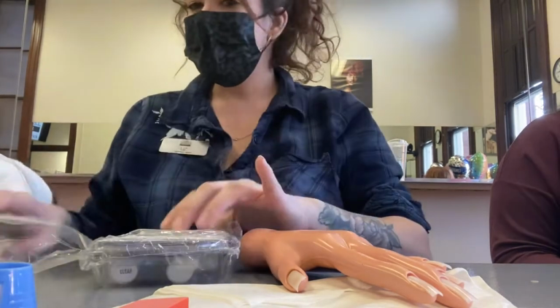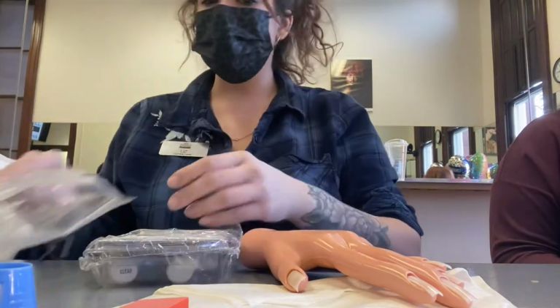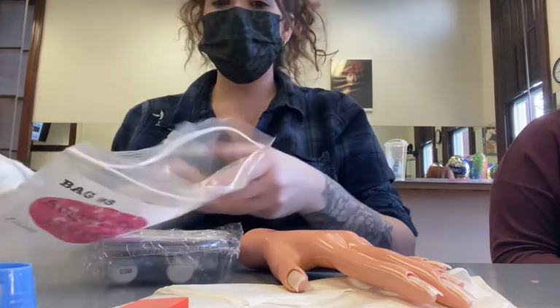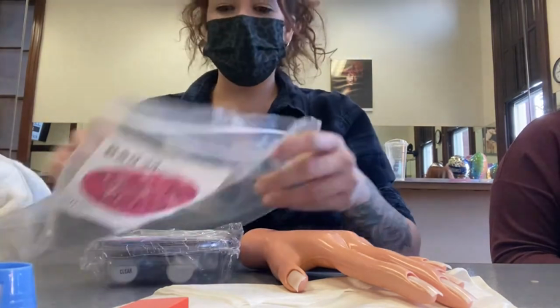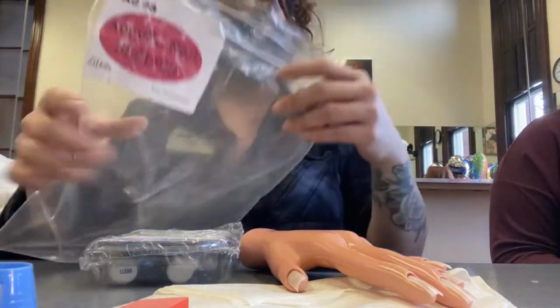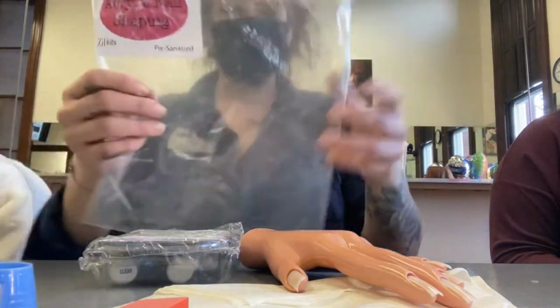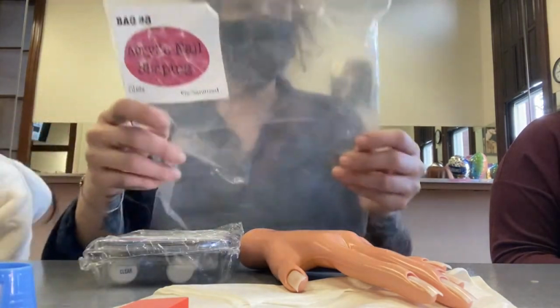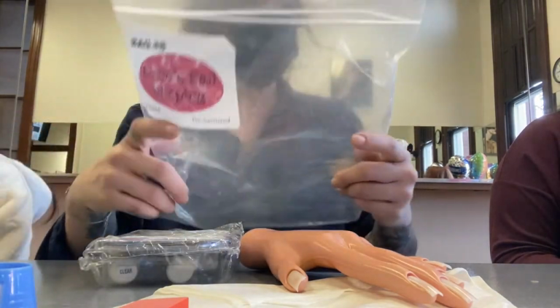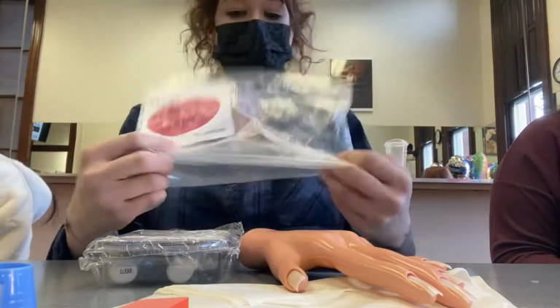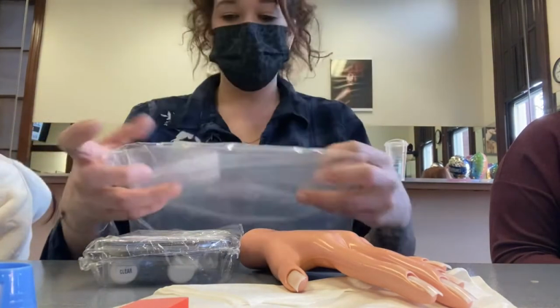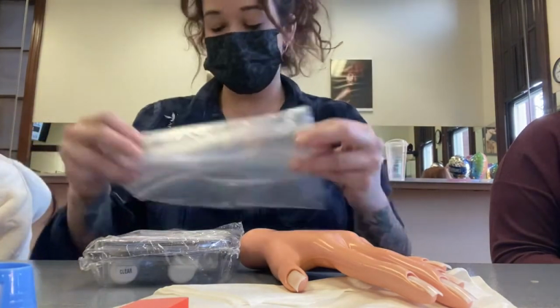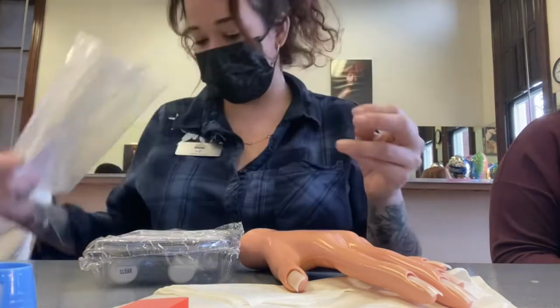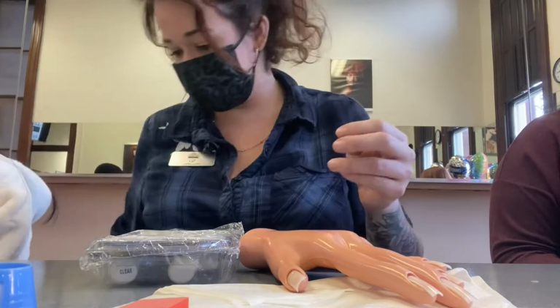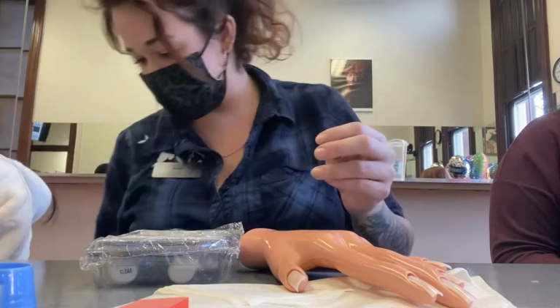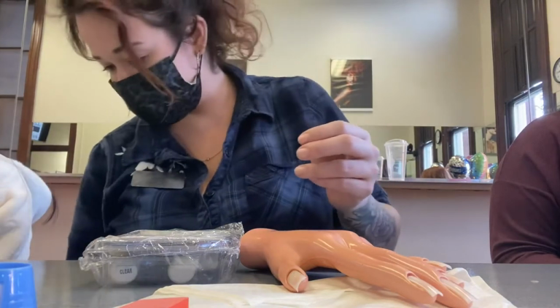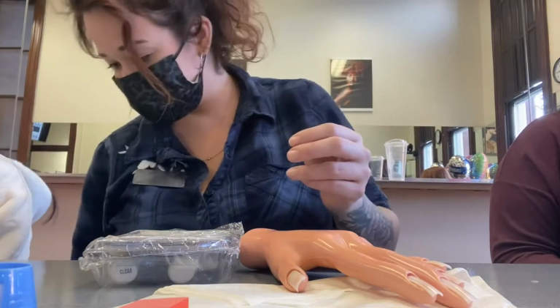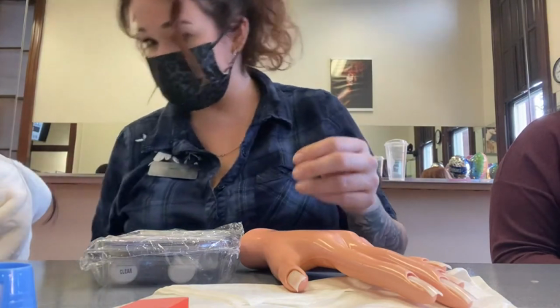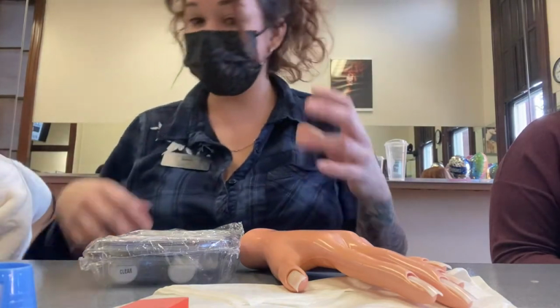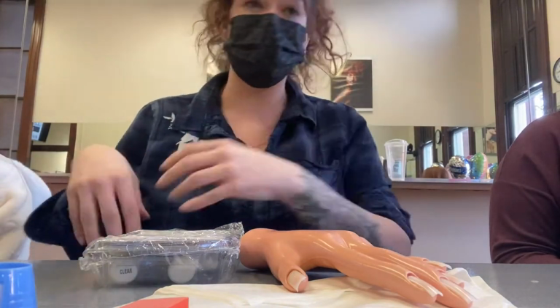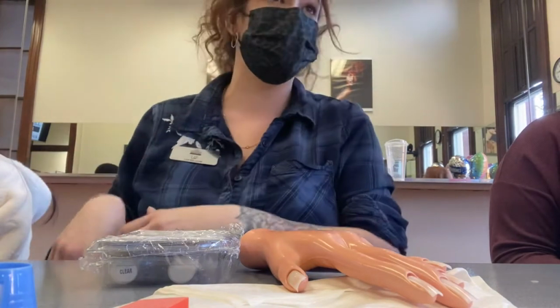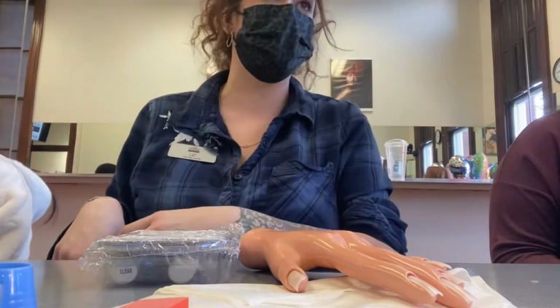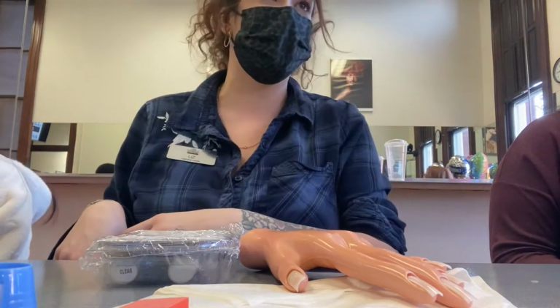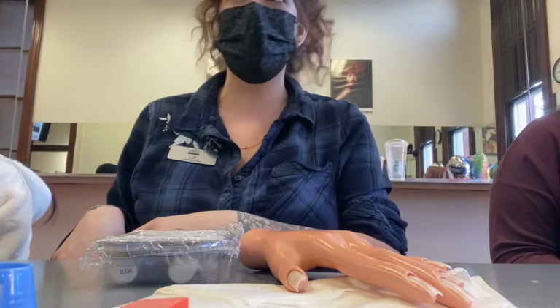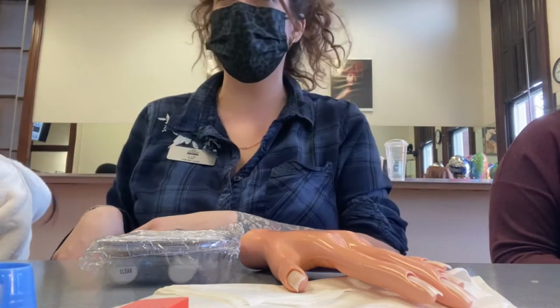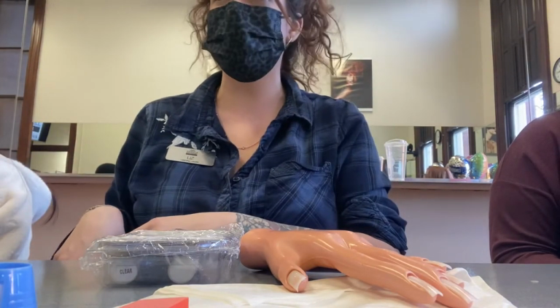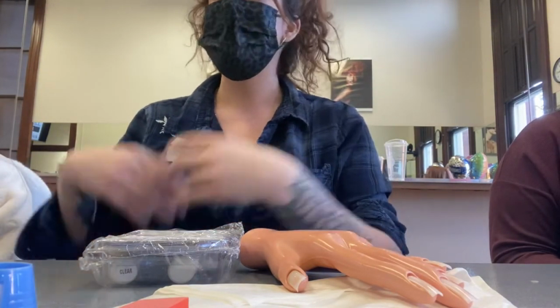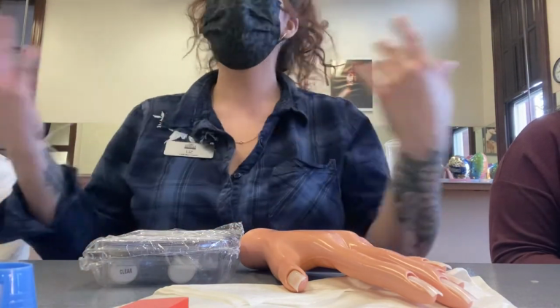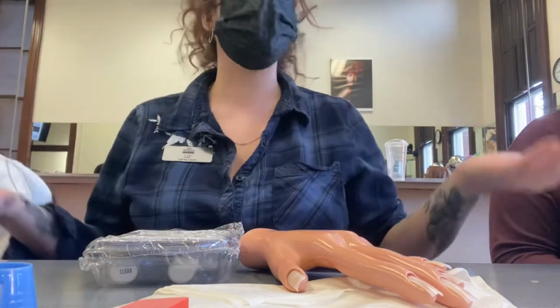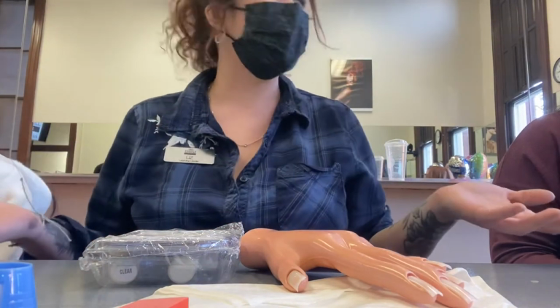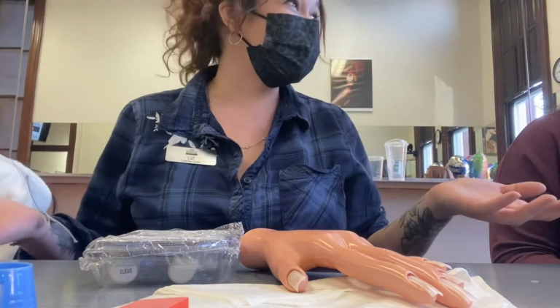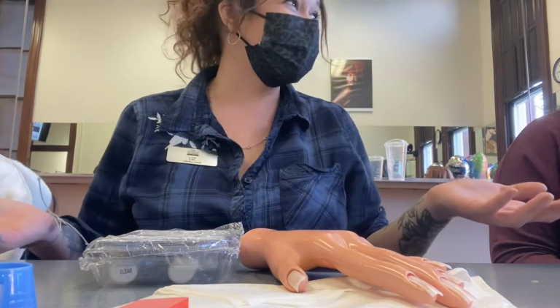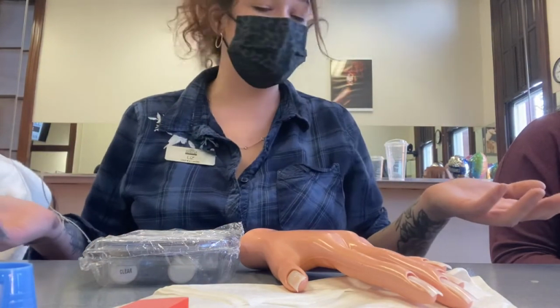Once the bag is empty, throw it in your trash bag. Remember, if you touch your trash bag at any point, you sanitize your hands.